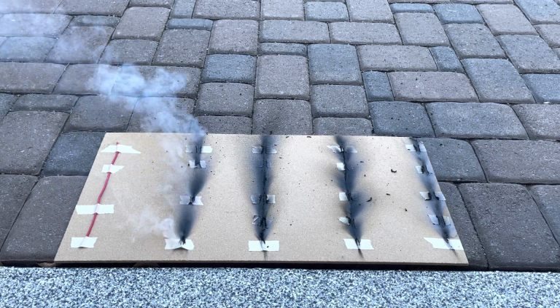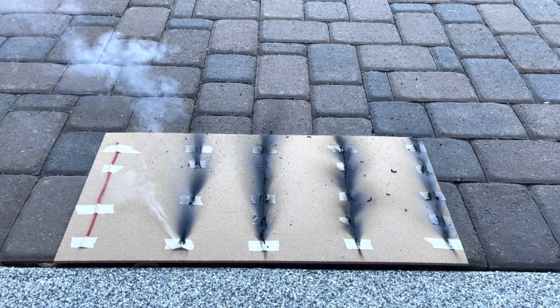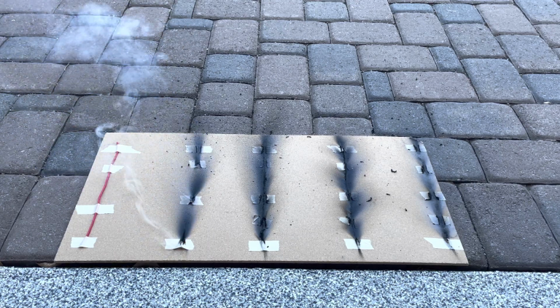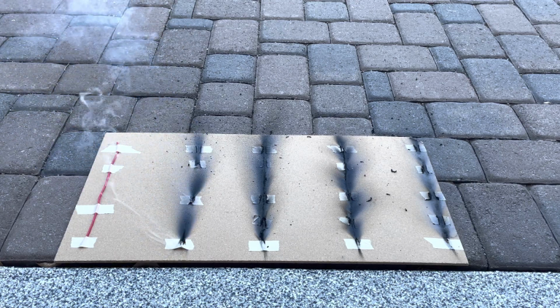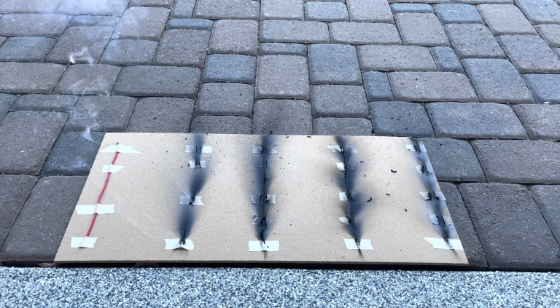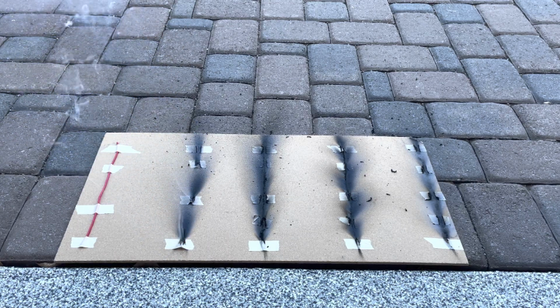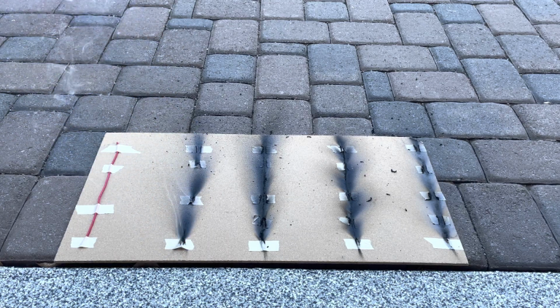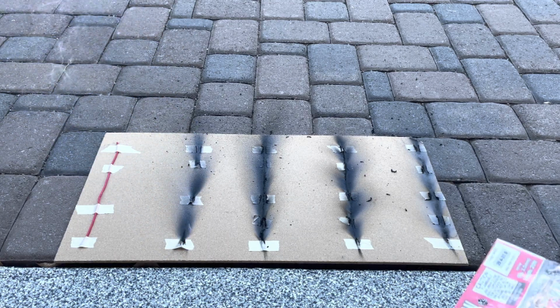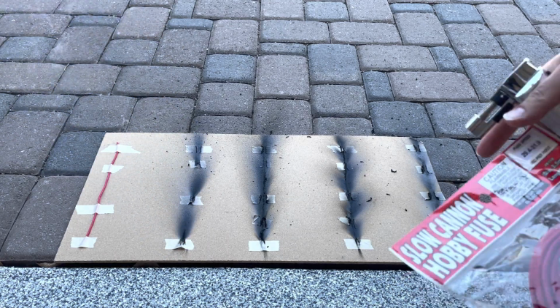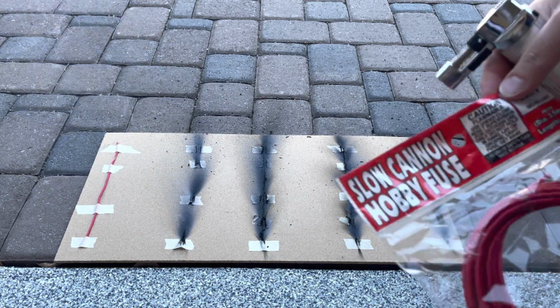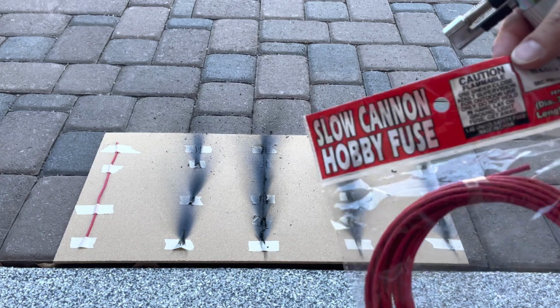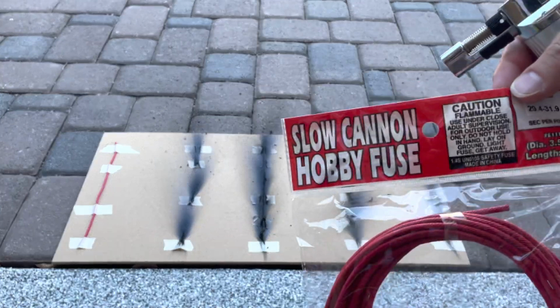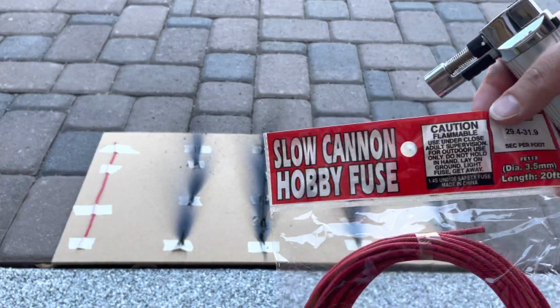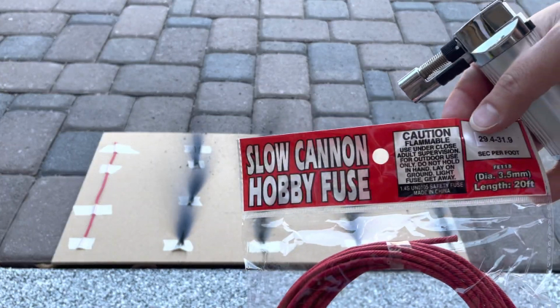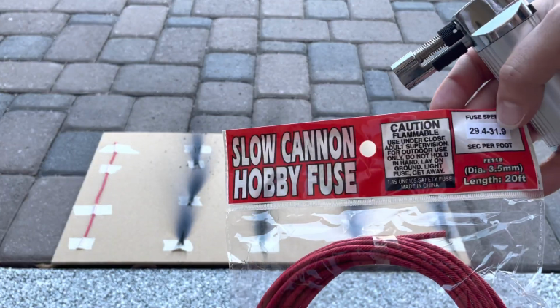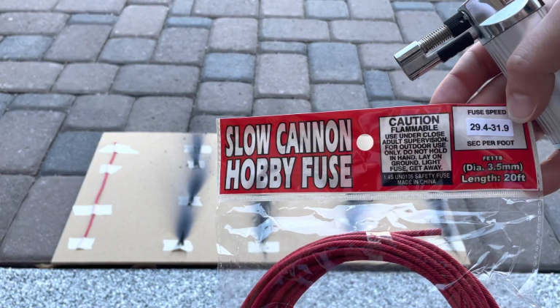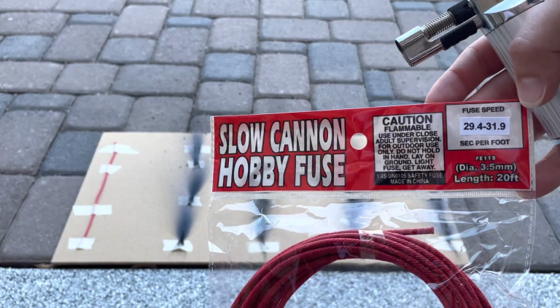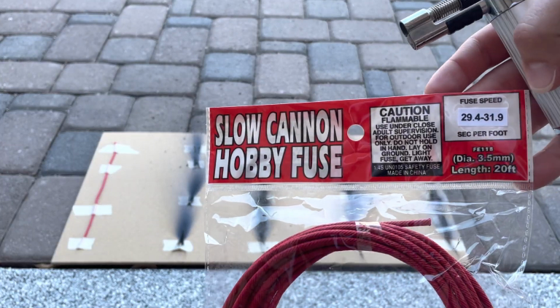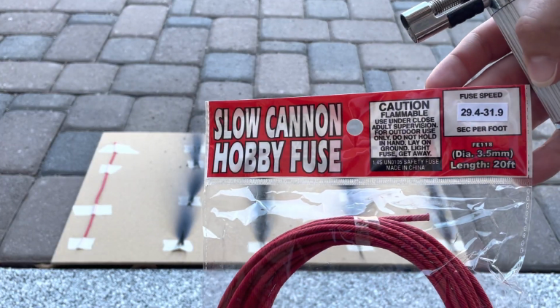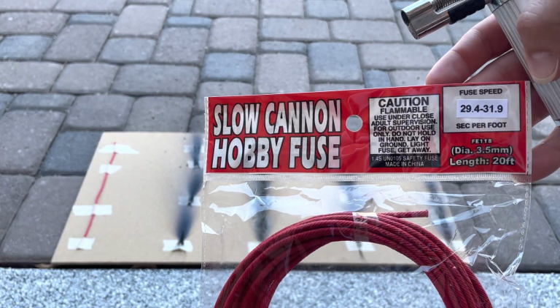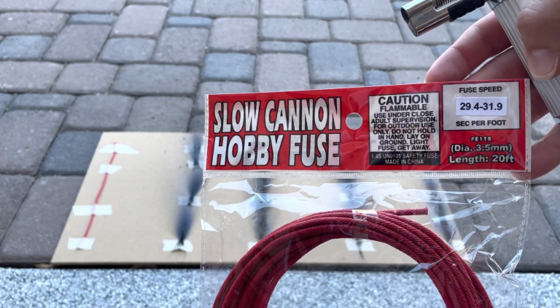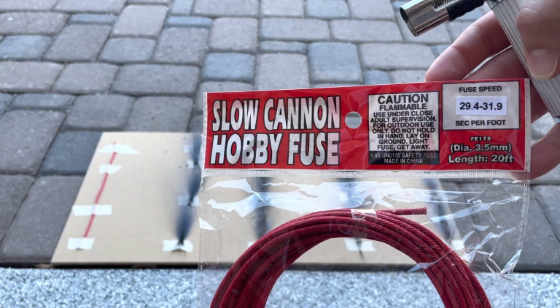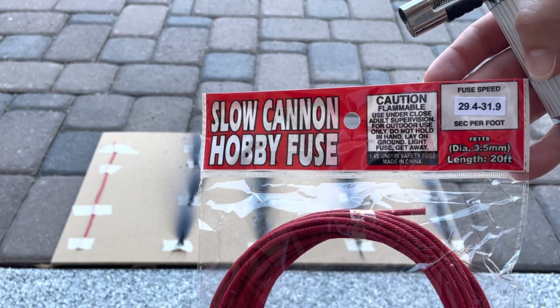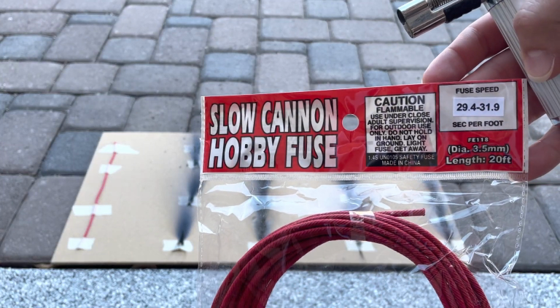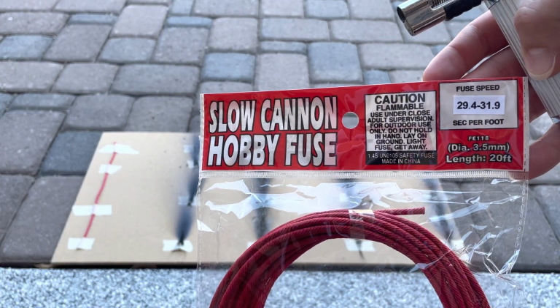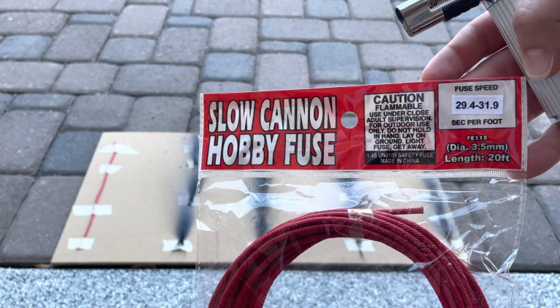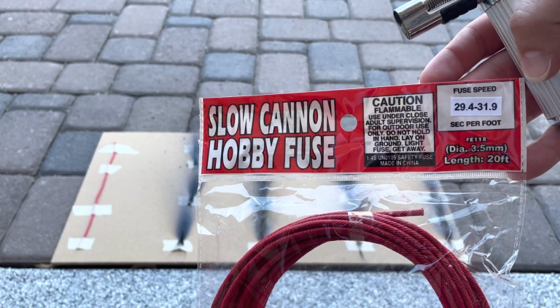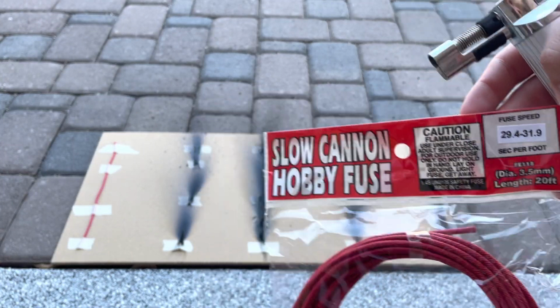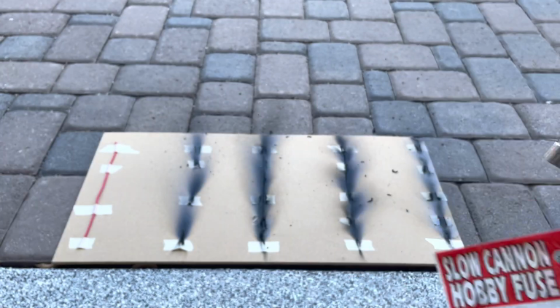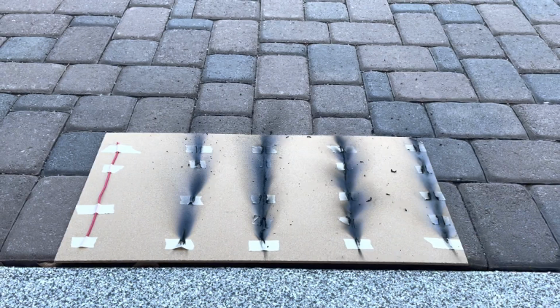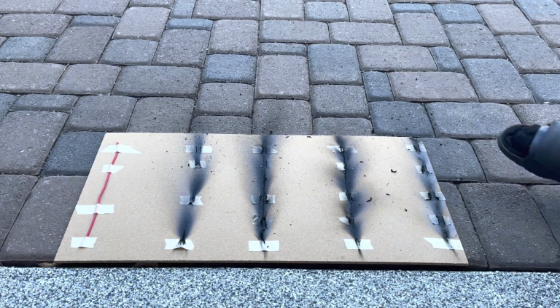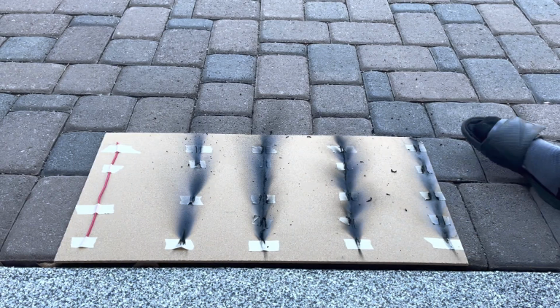And lastly the slow cannon fuse at 29.4 to 31.9 seconds per foot.